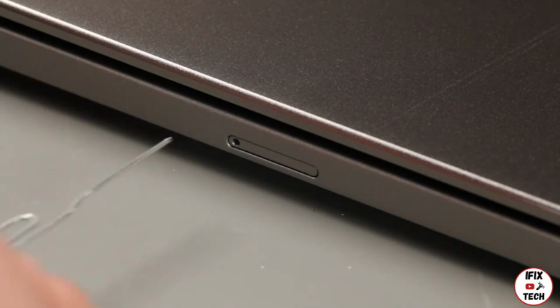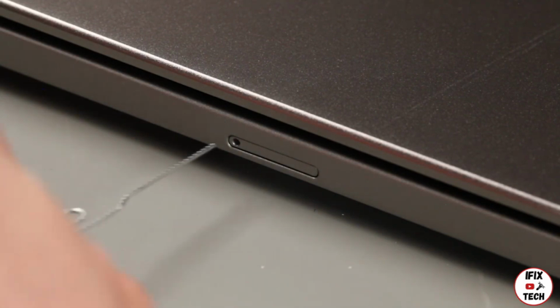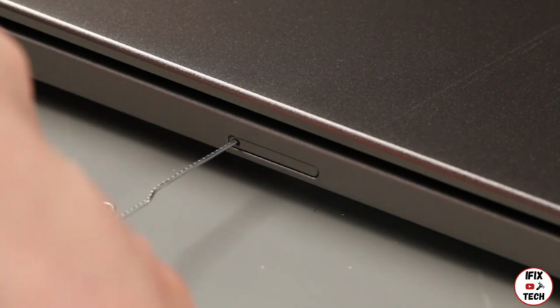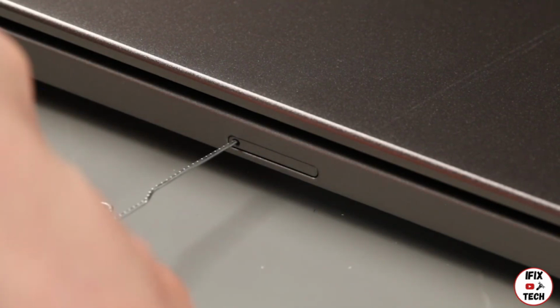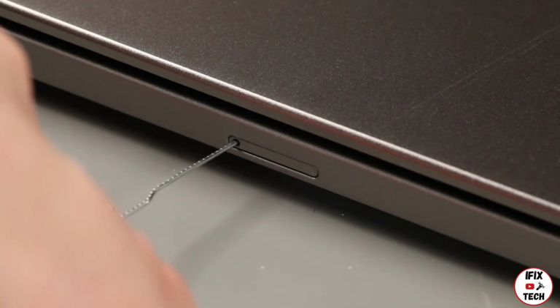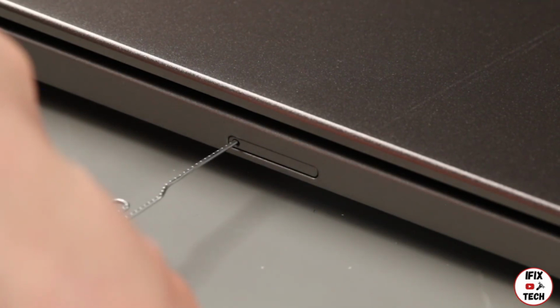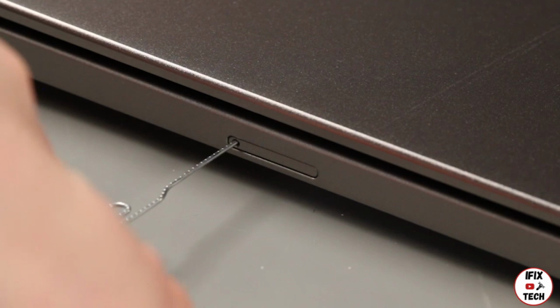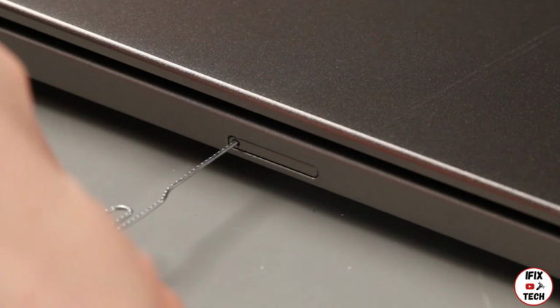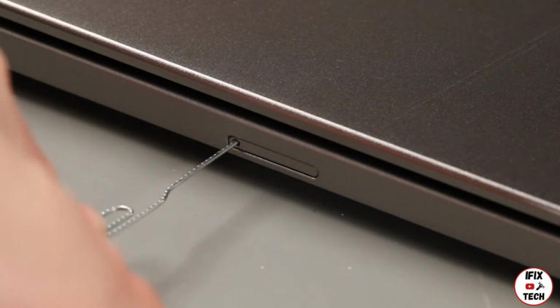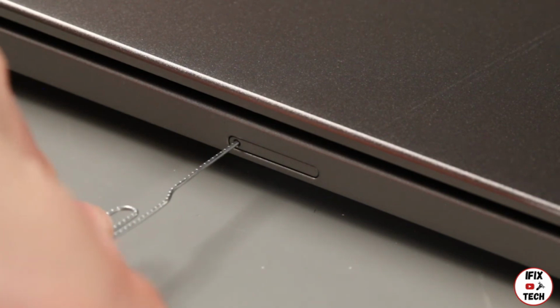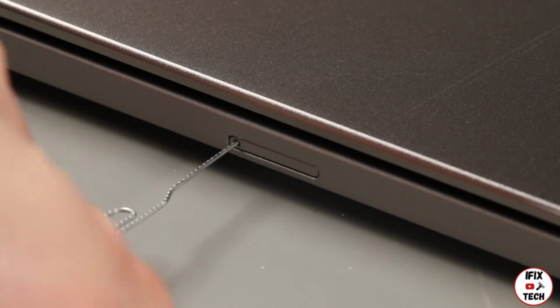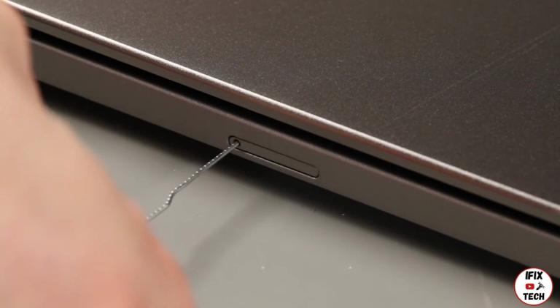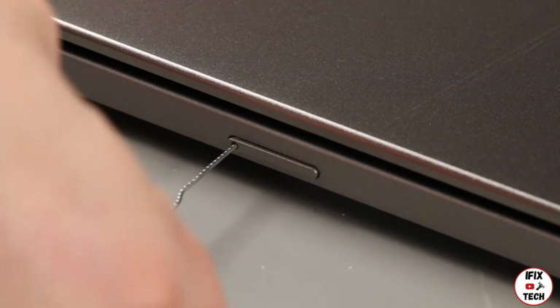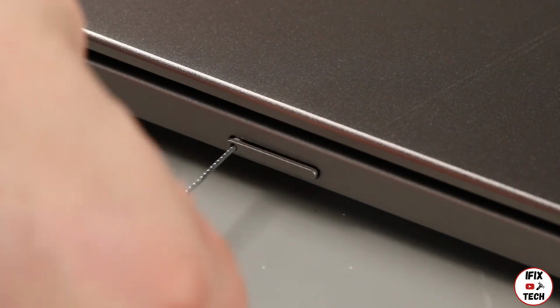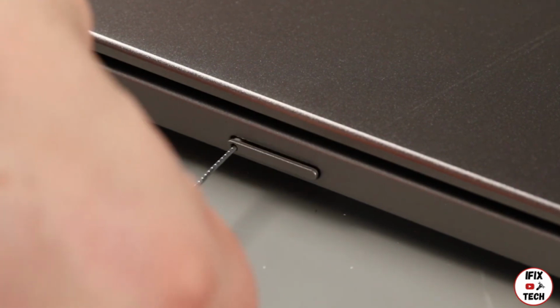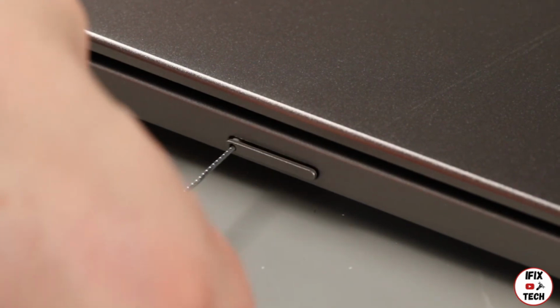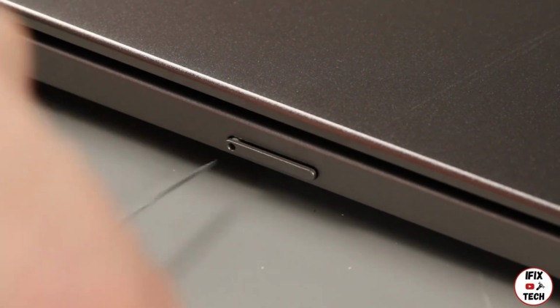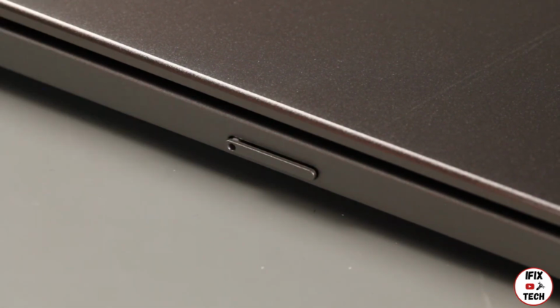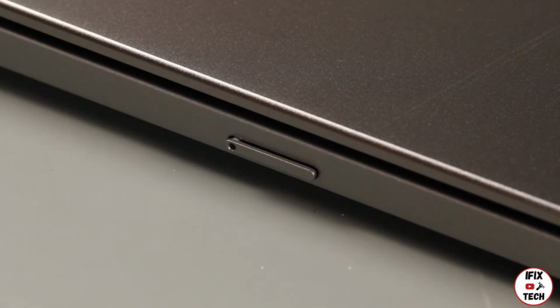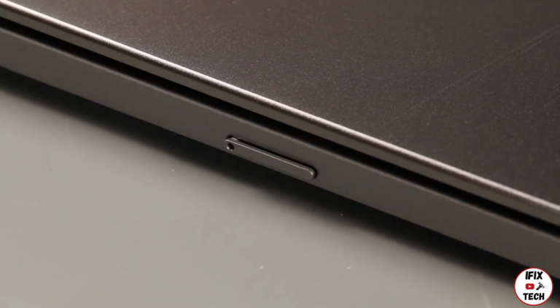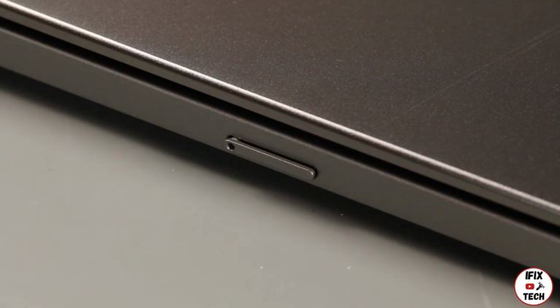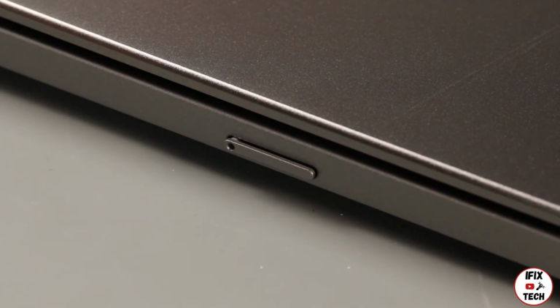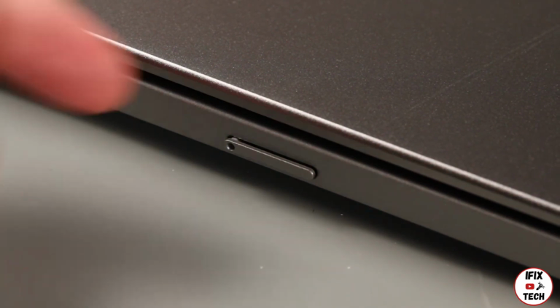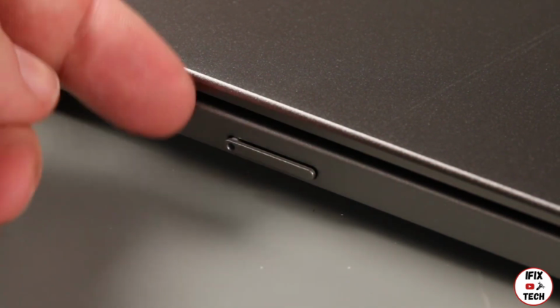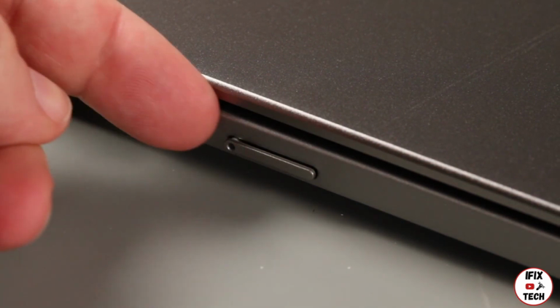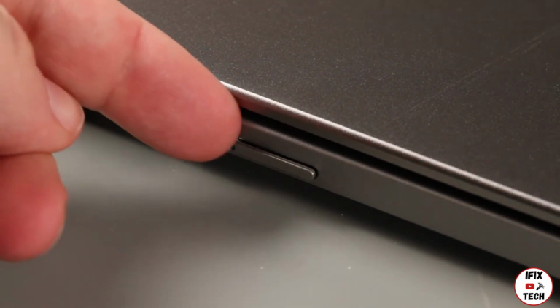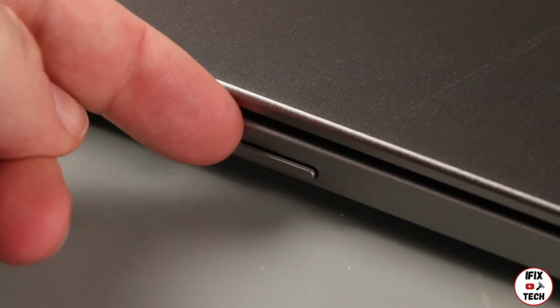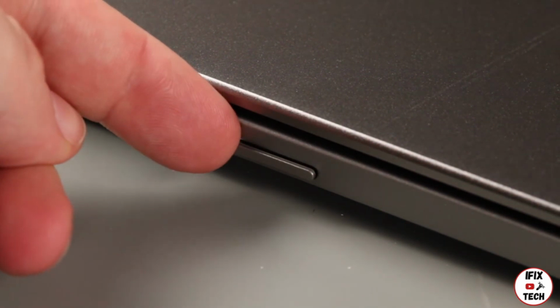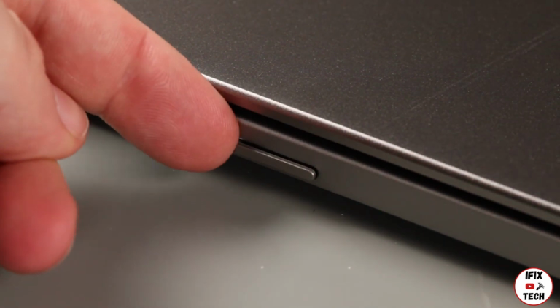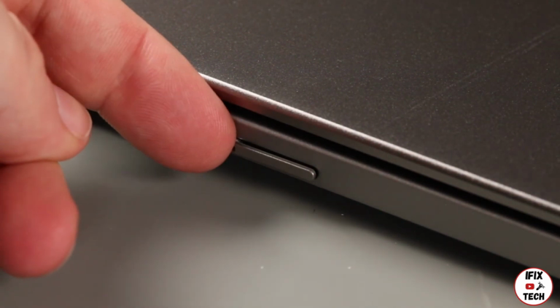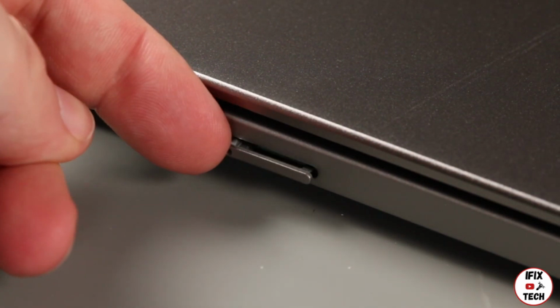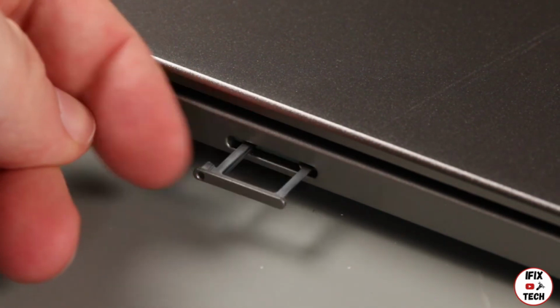Insert a straightened paper clip into the hole on the SIM card tray. Remove the tray.